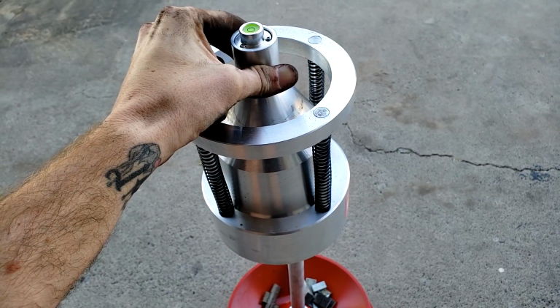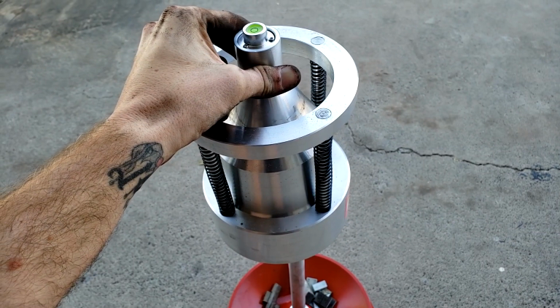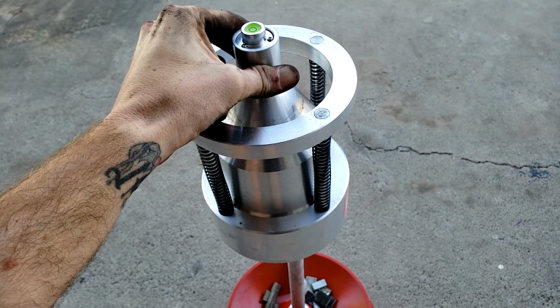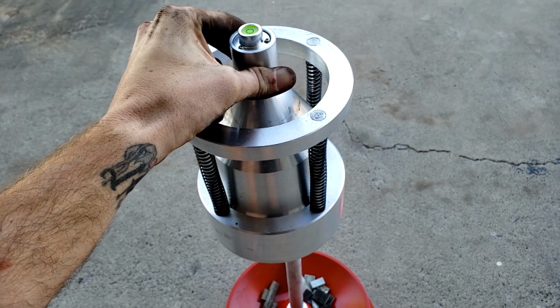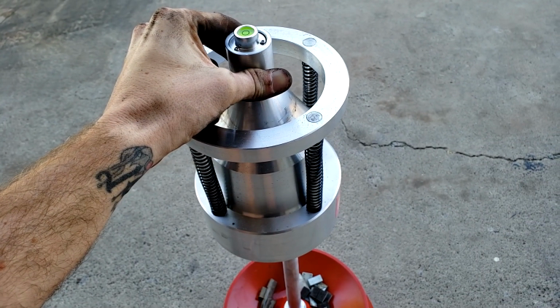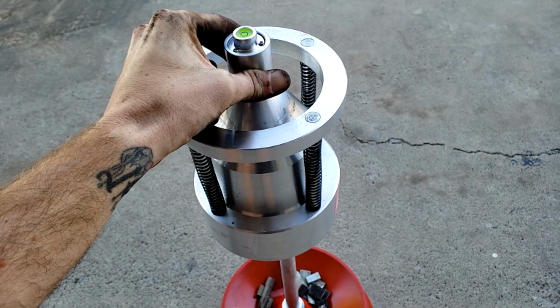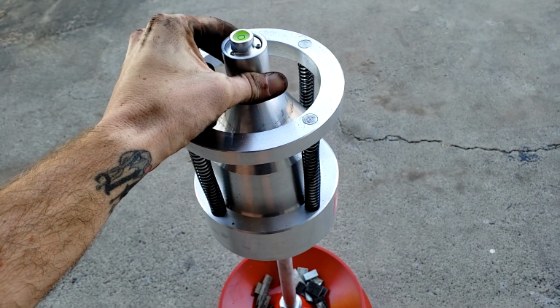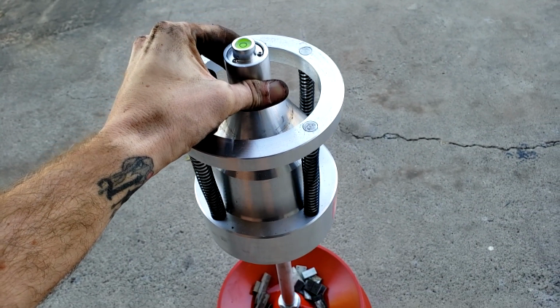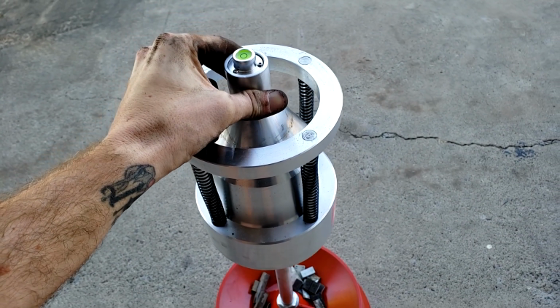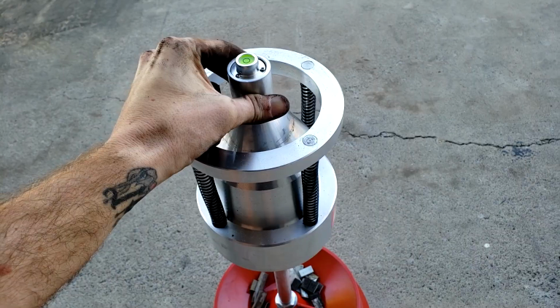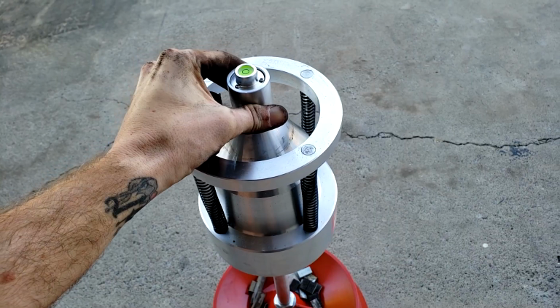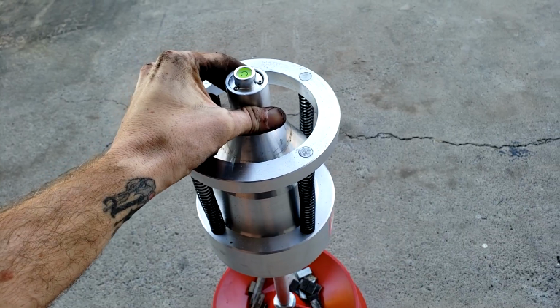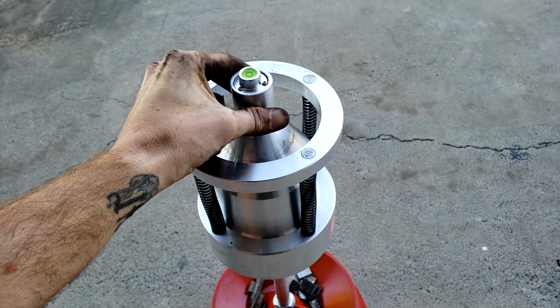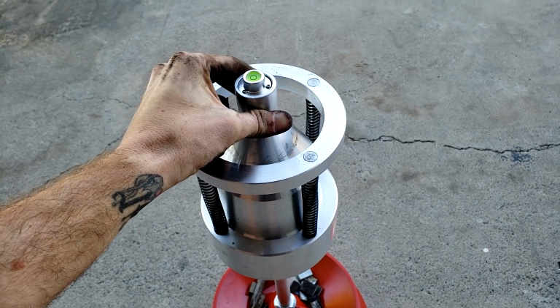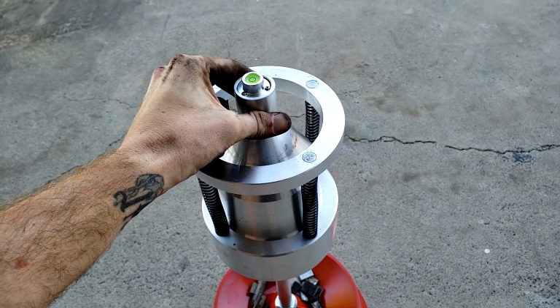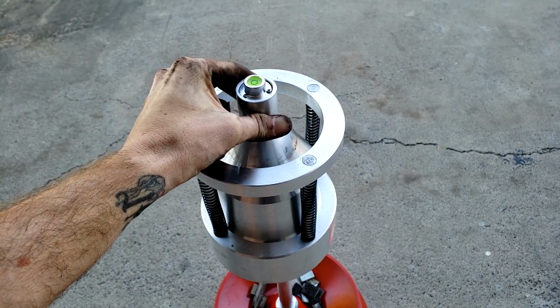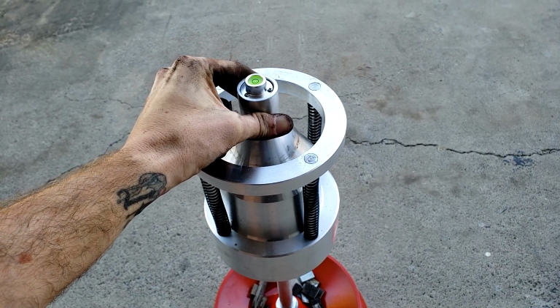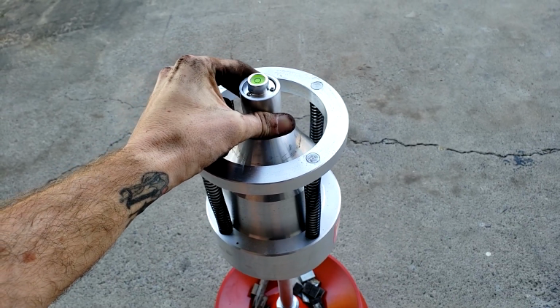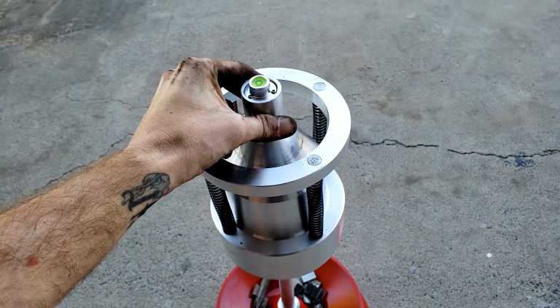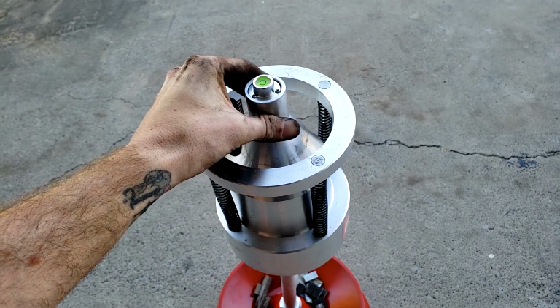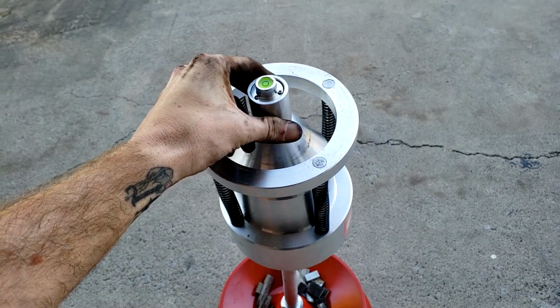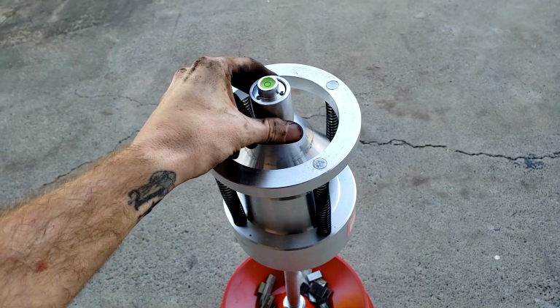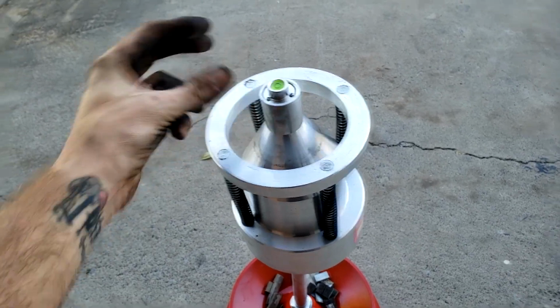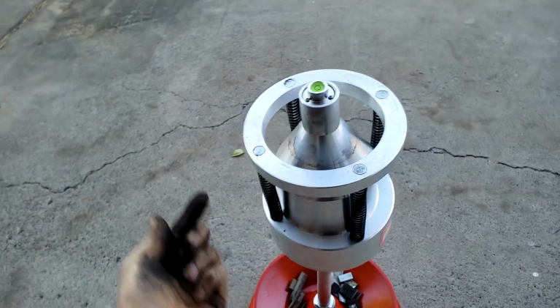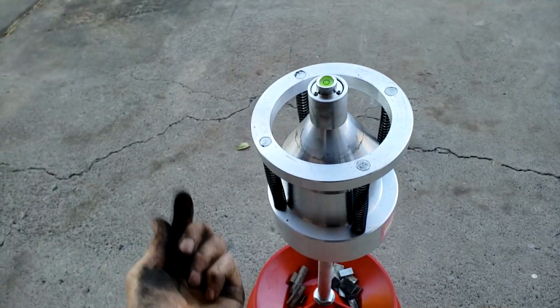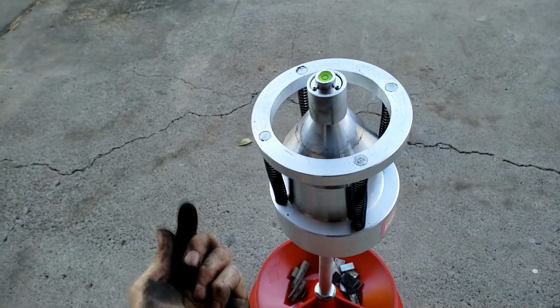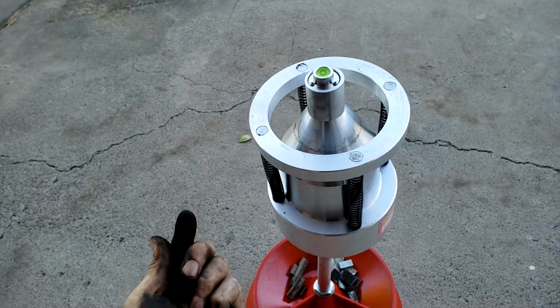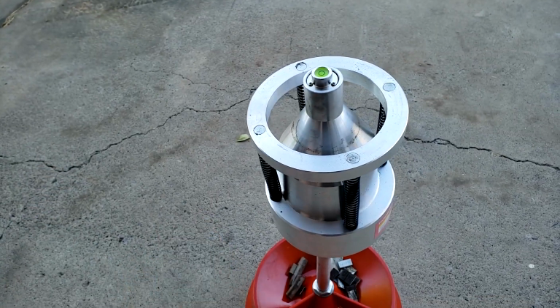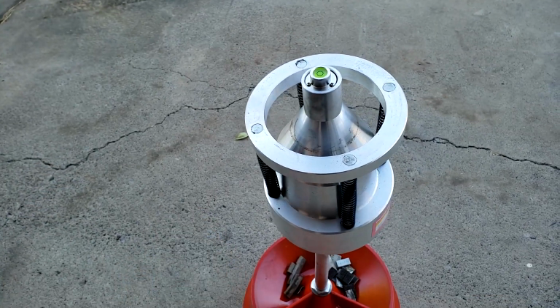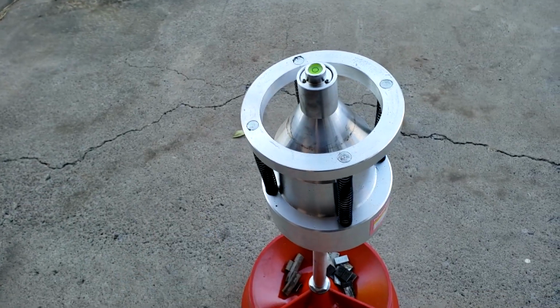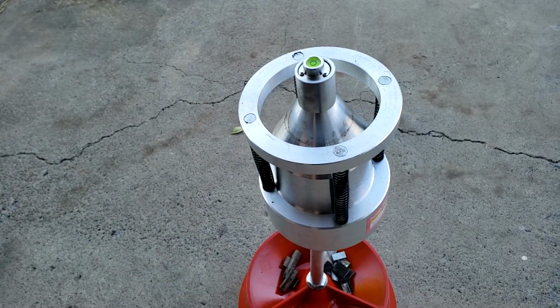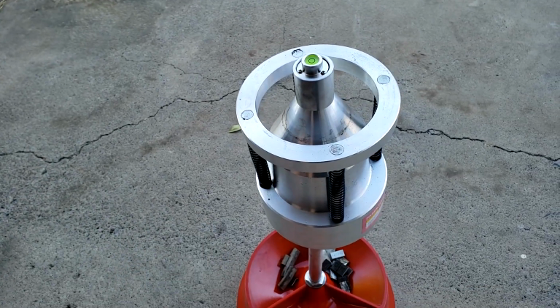Tip three: when you're putting the wheel on, make sure it's actually seated on the pin. You can look up underneath and double check this.